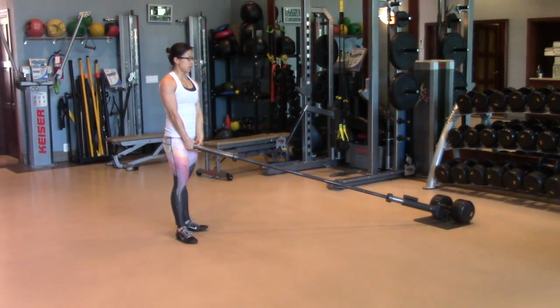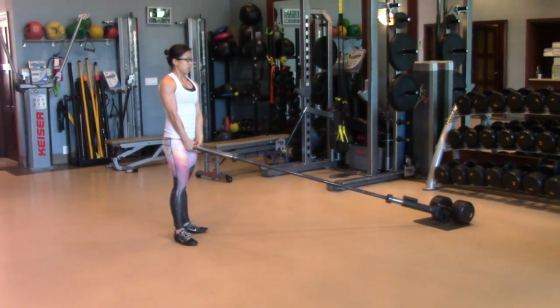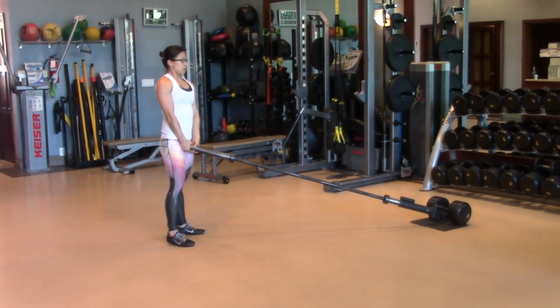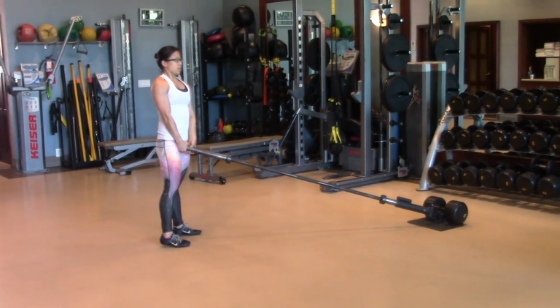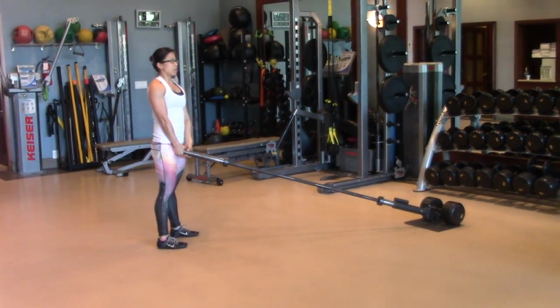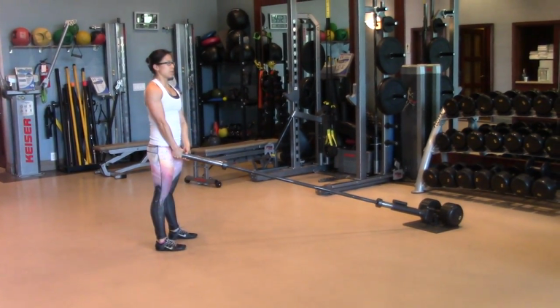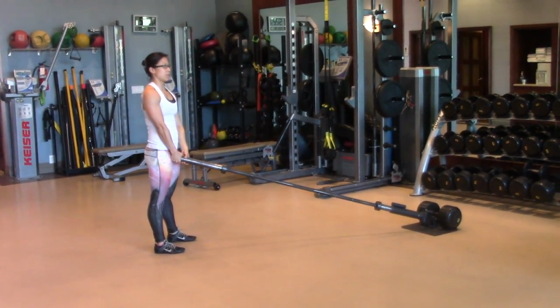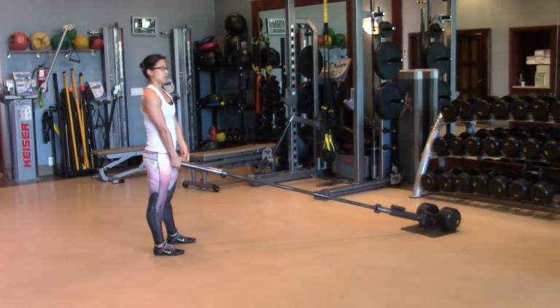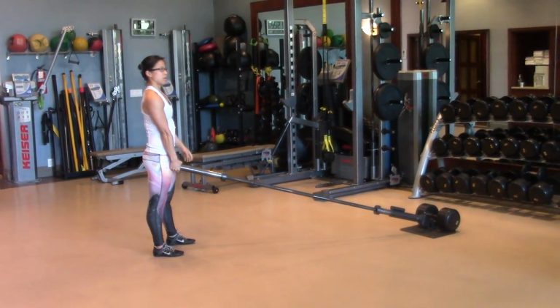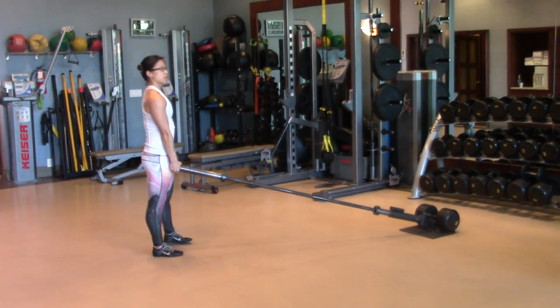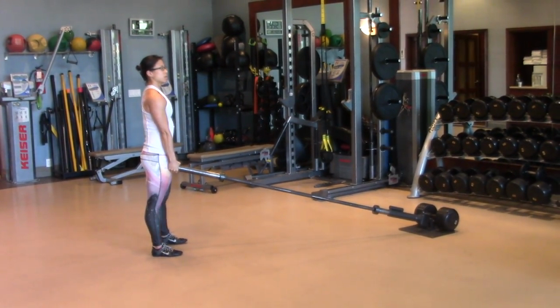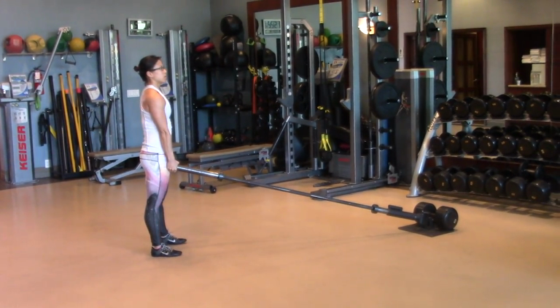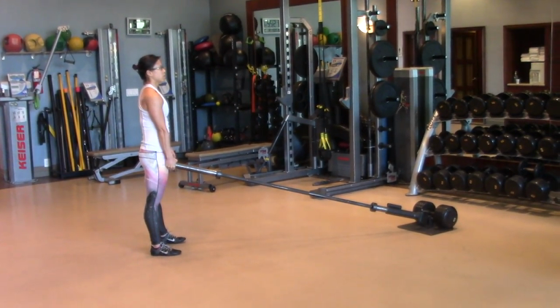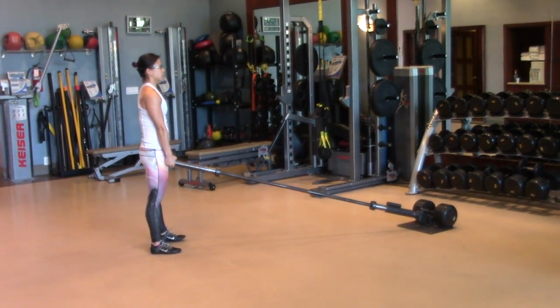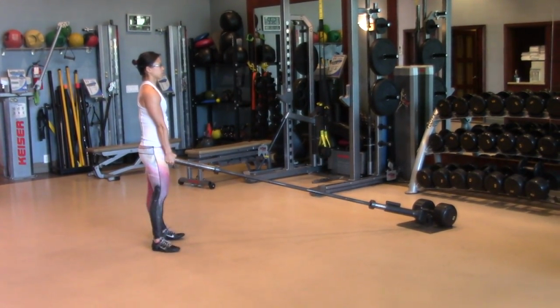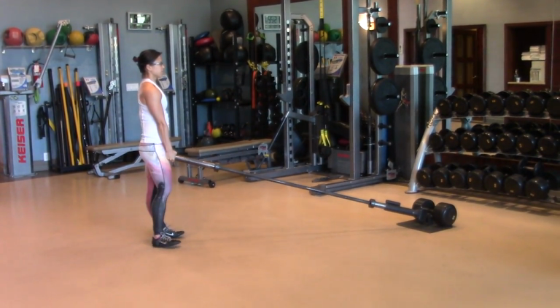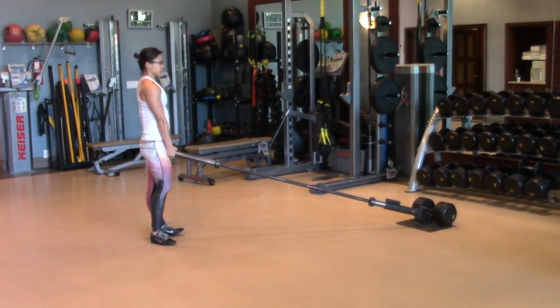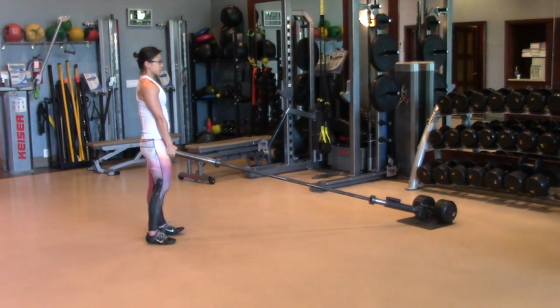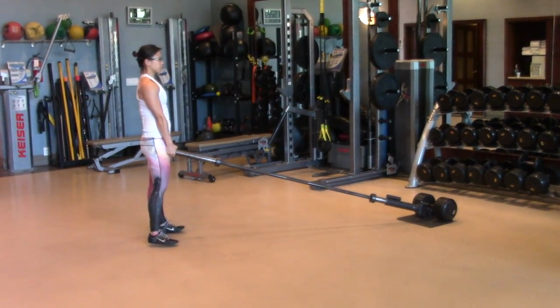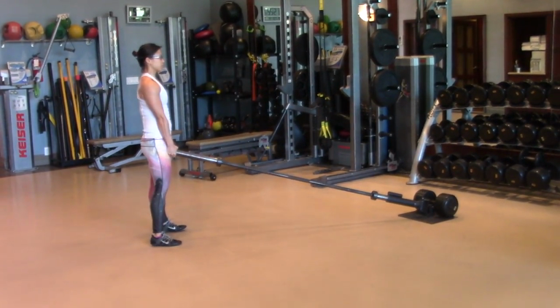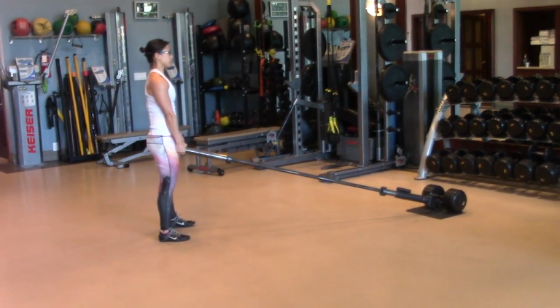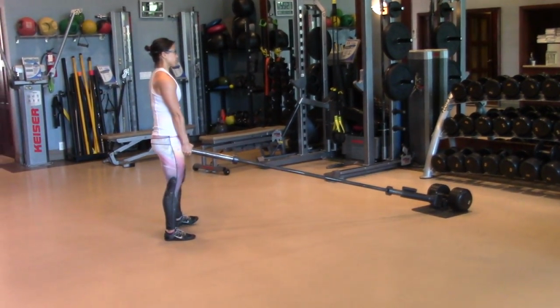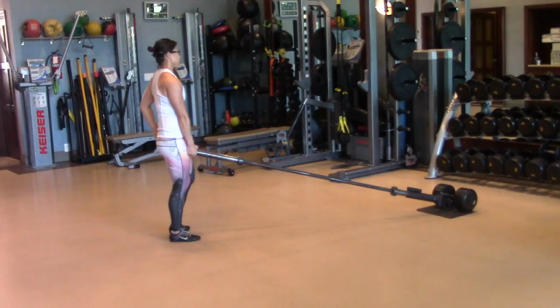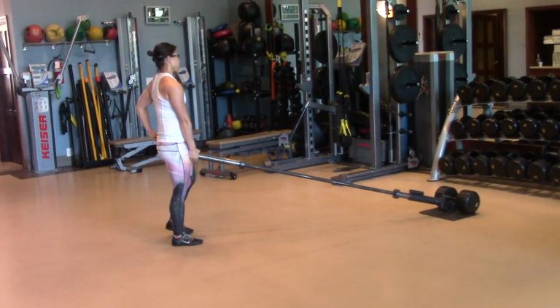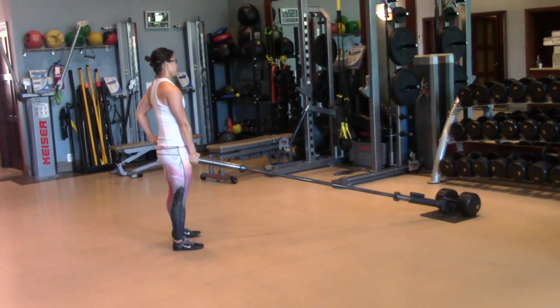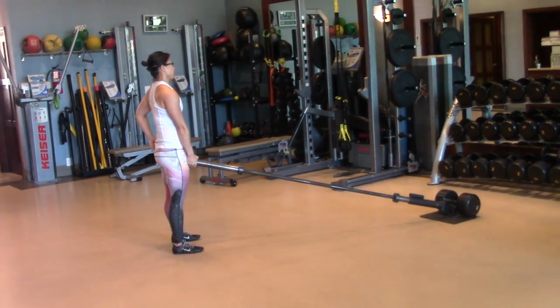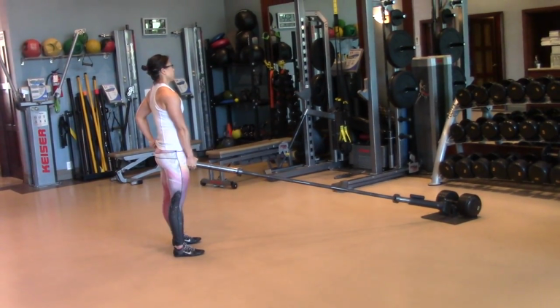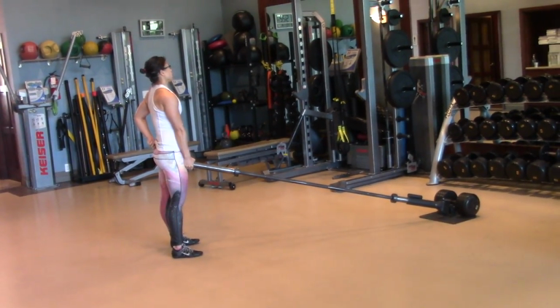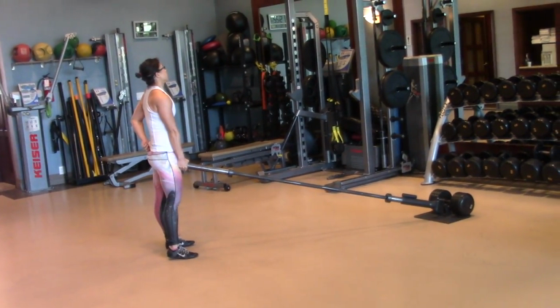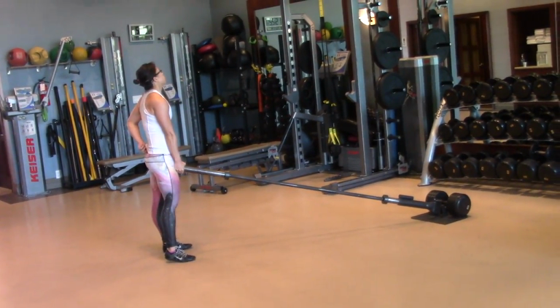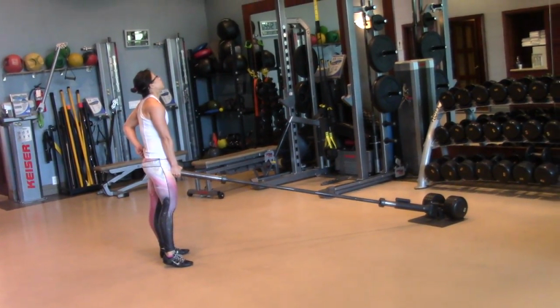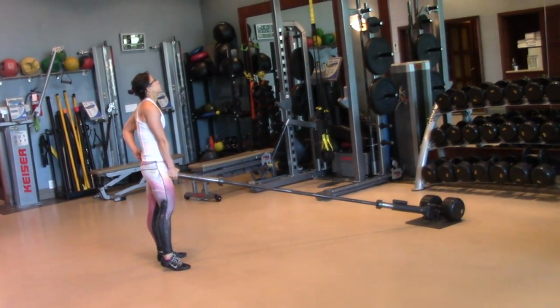We're going to go into — this is kind of a cross-body pivot lunge. It really loads your glutes and really gets your core engaged.